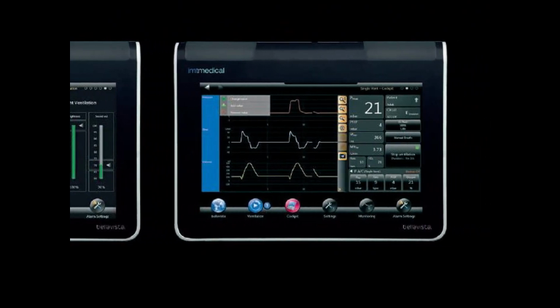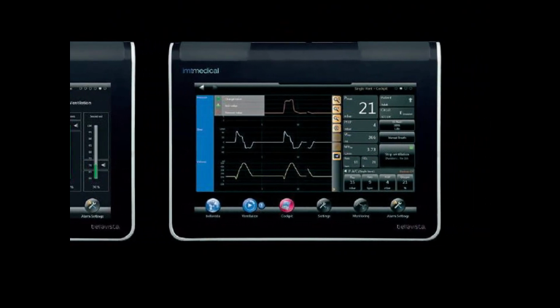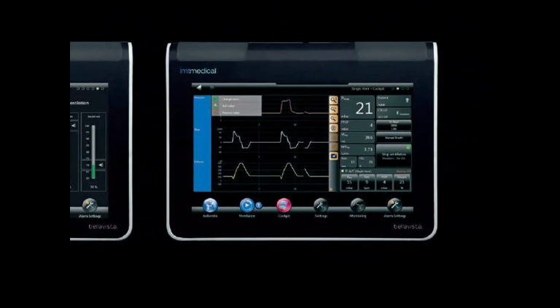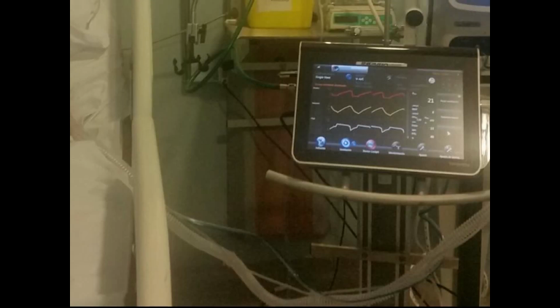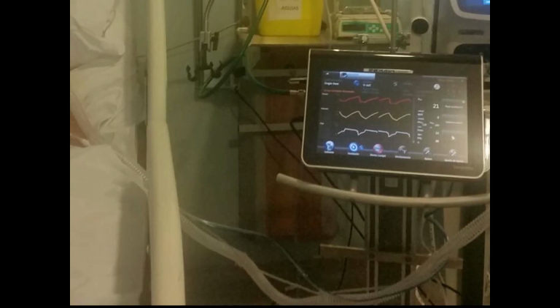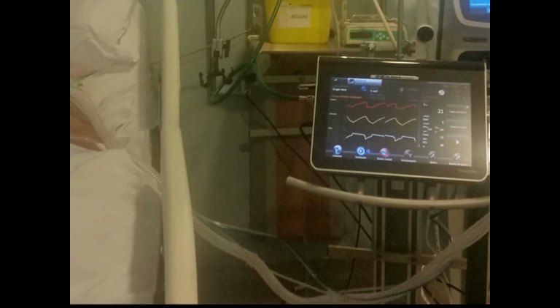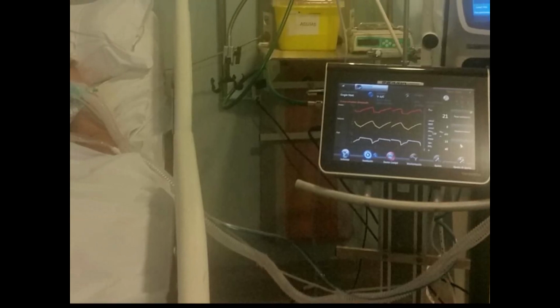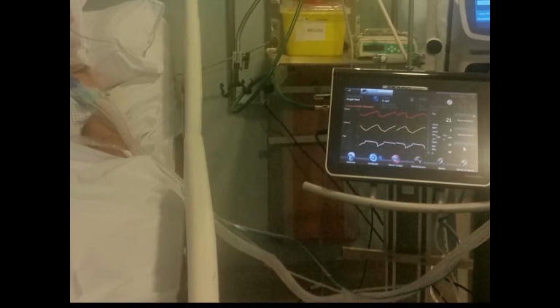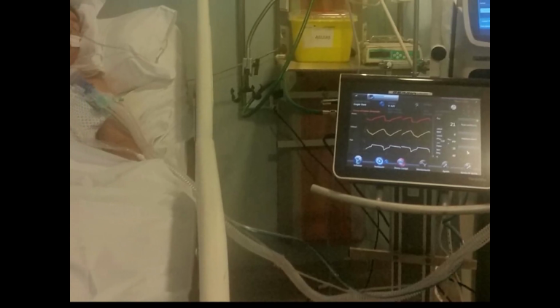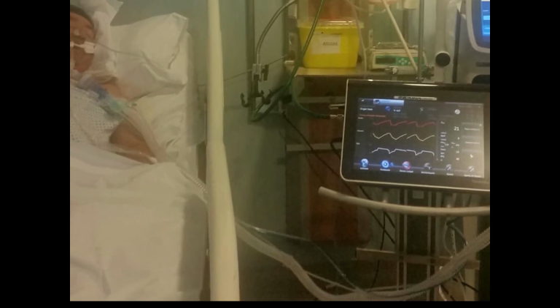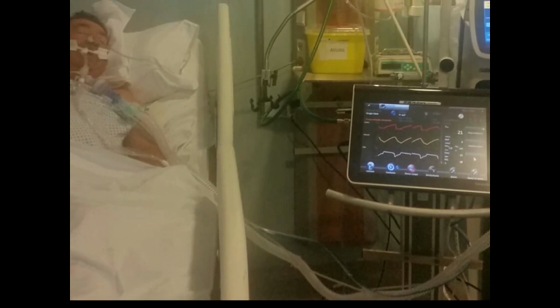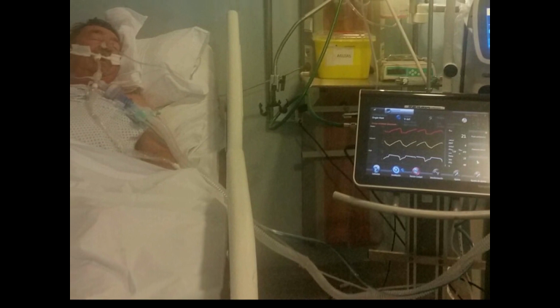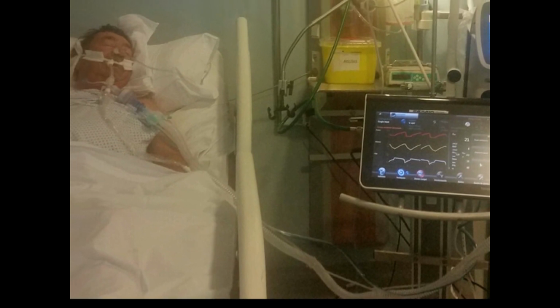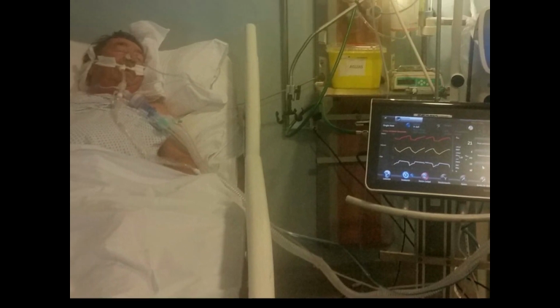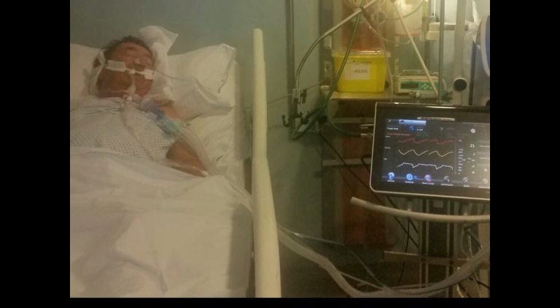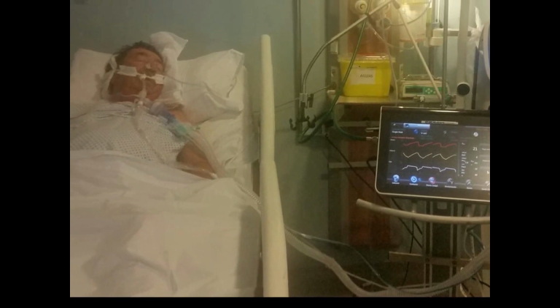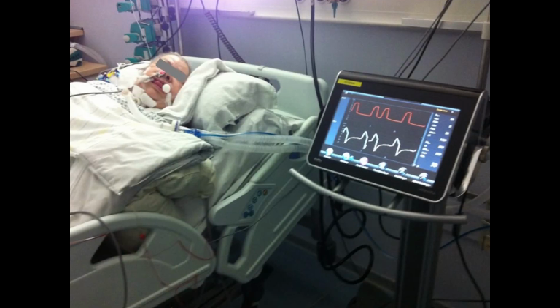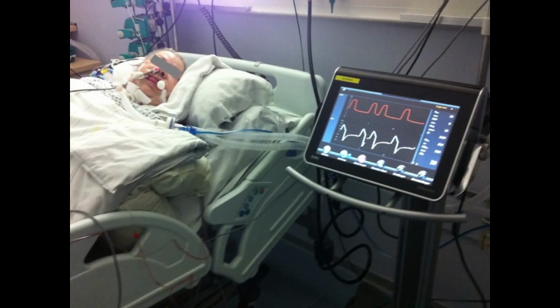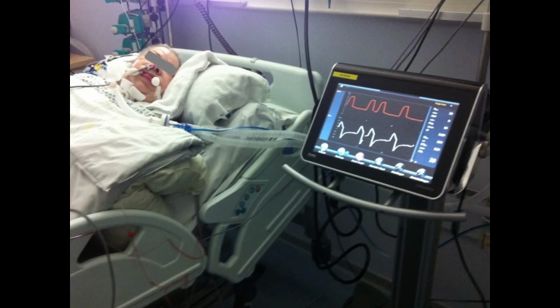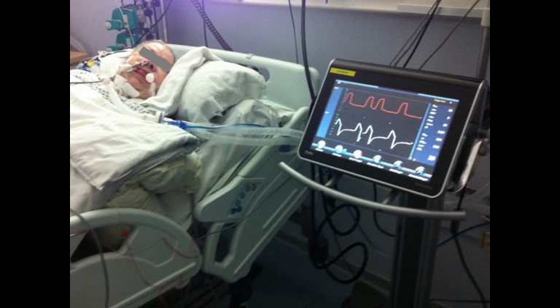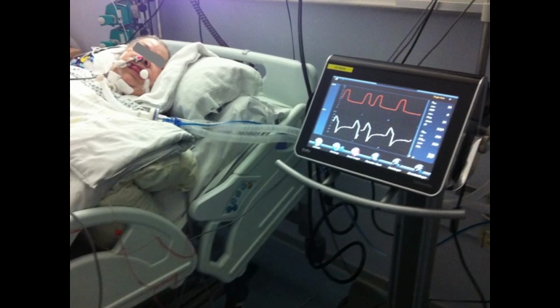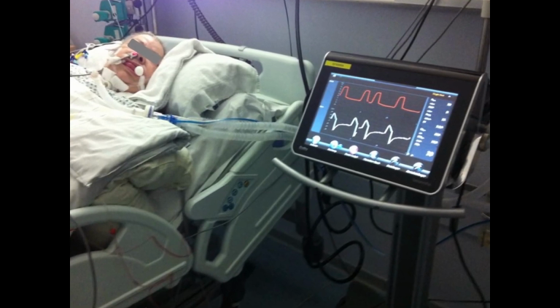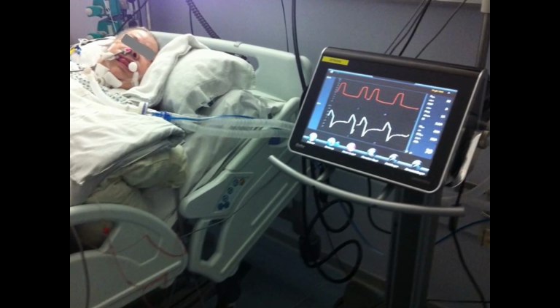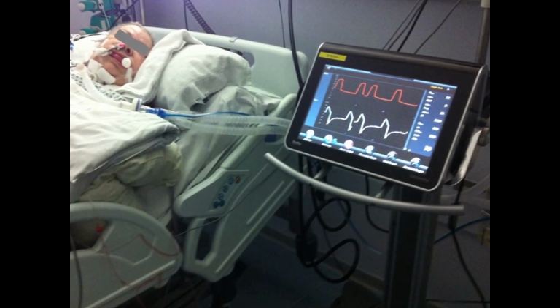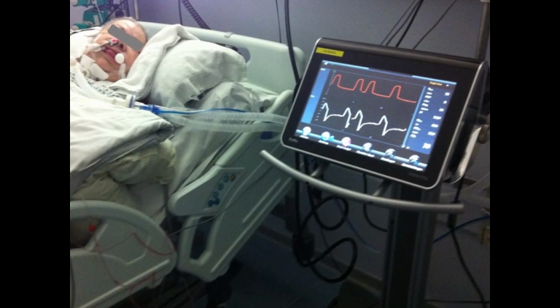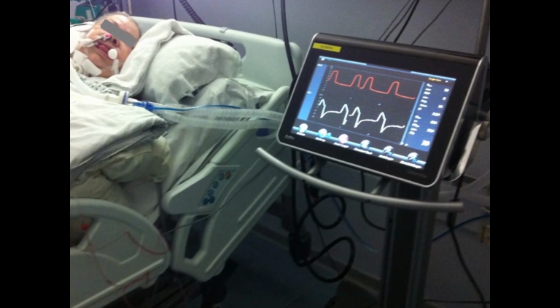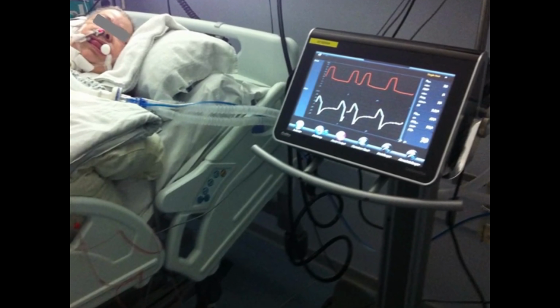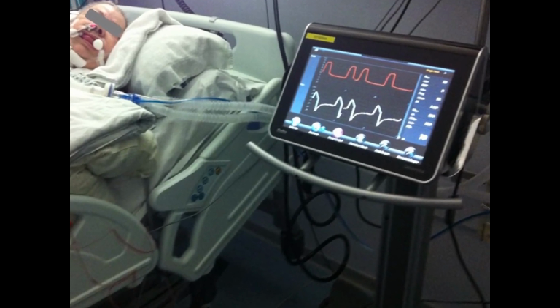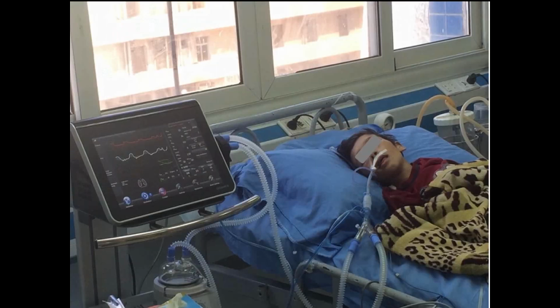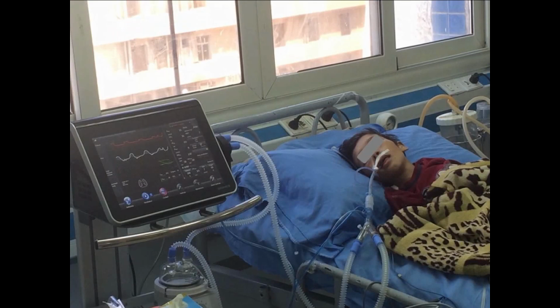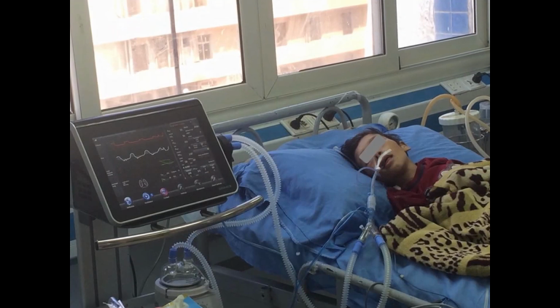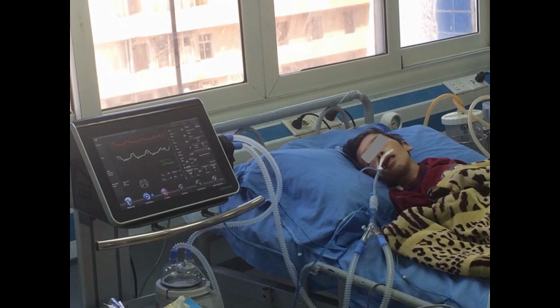Bellavista is an innovative, highly versatile ICU ventilator which delivers a wide range of possibilities and solutions, allowing you to find the best modes to ventilate your patients.